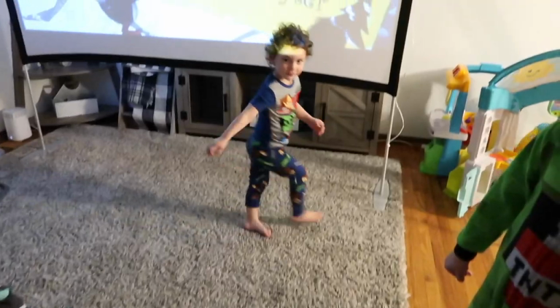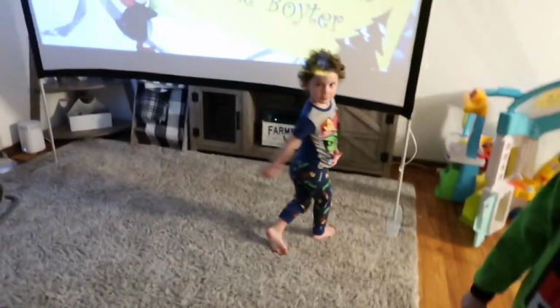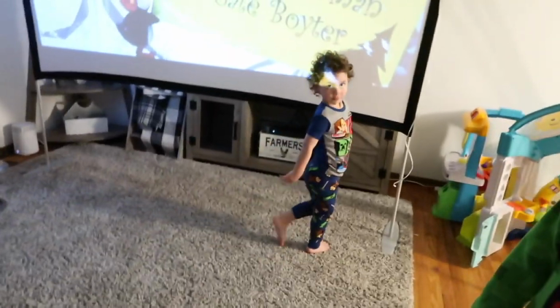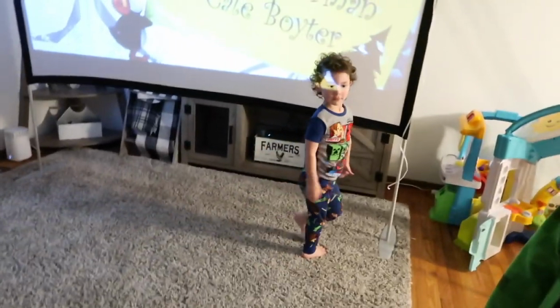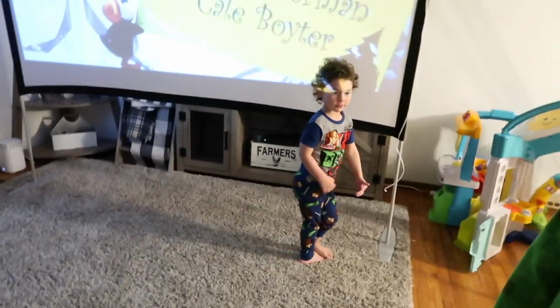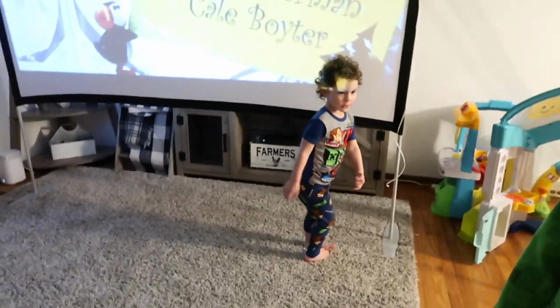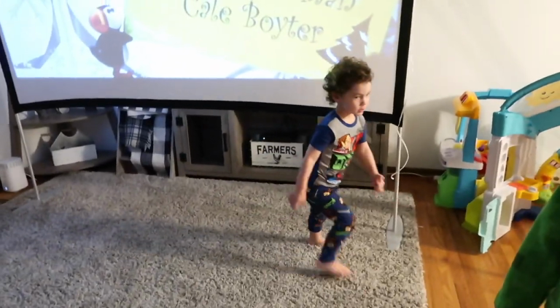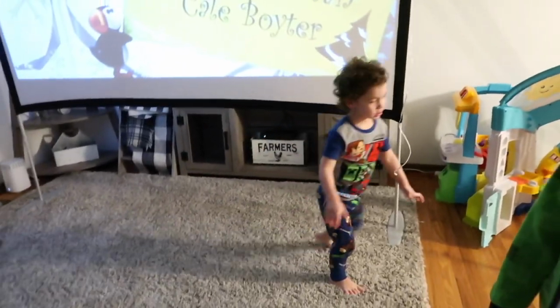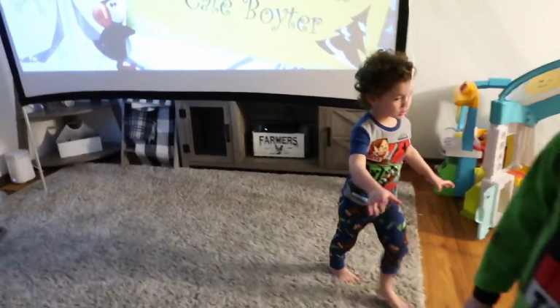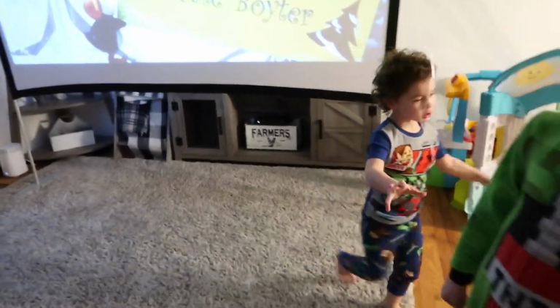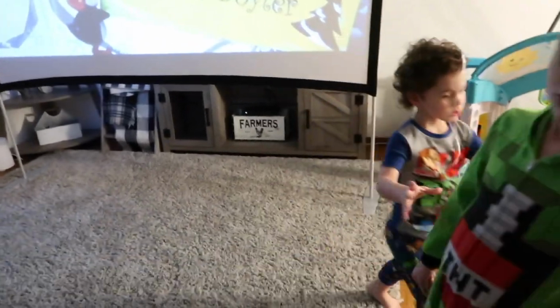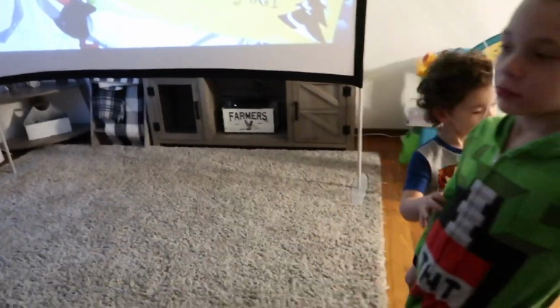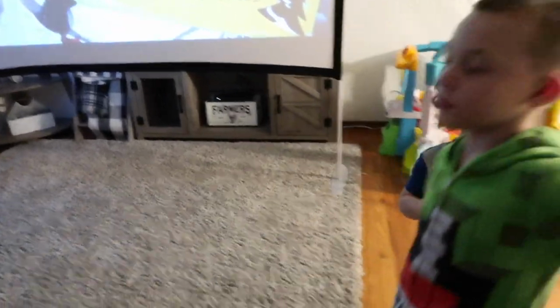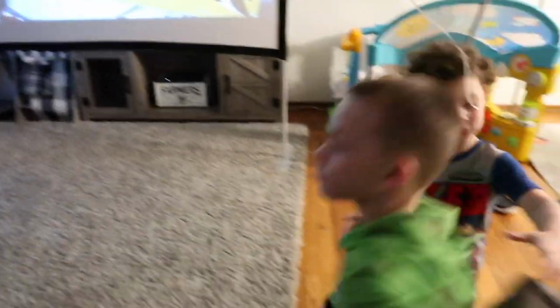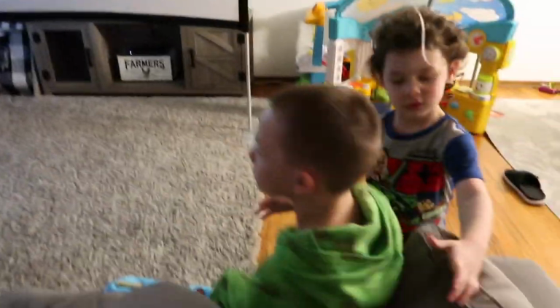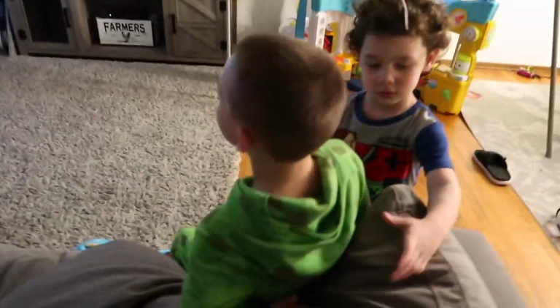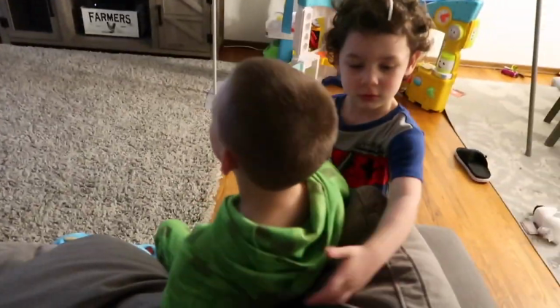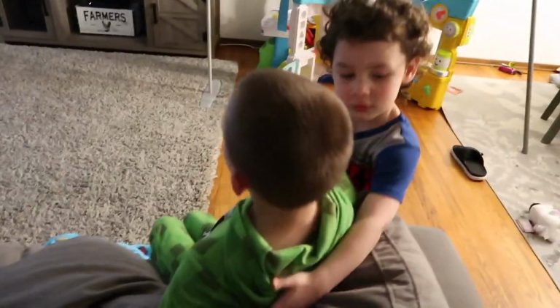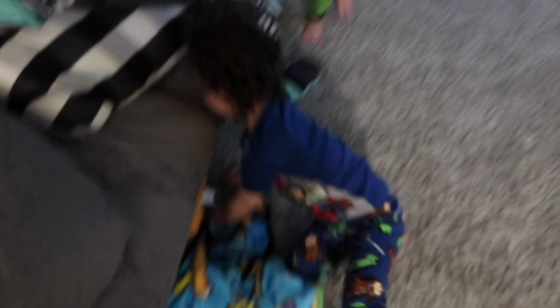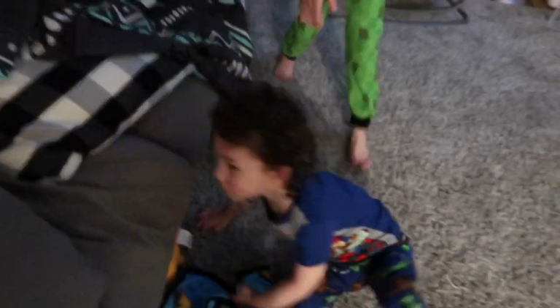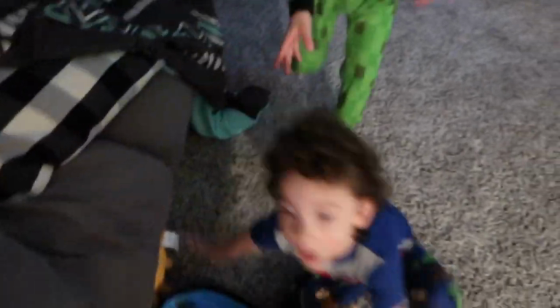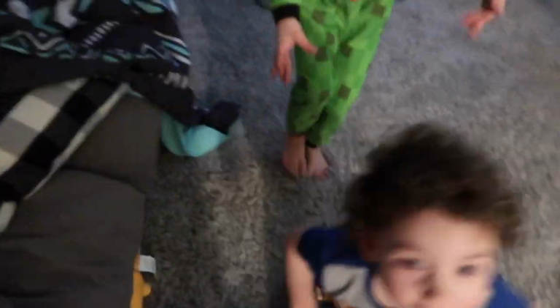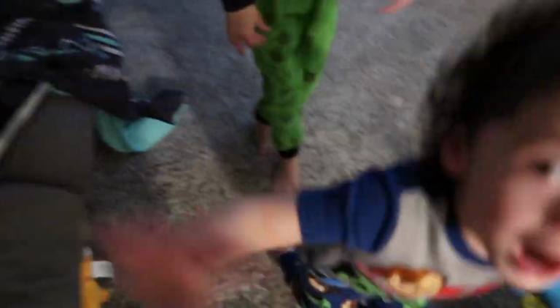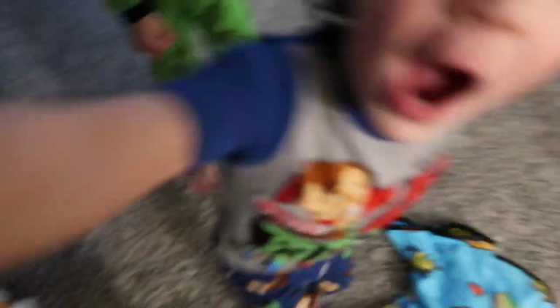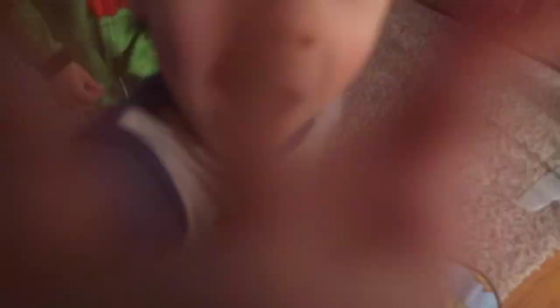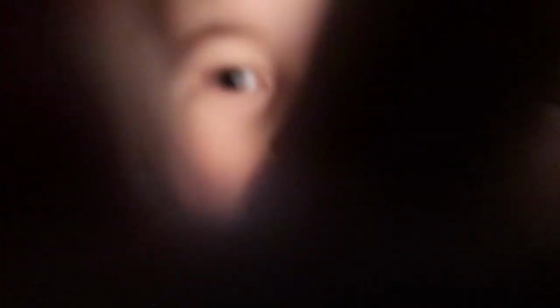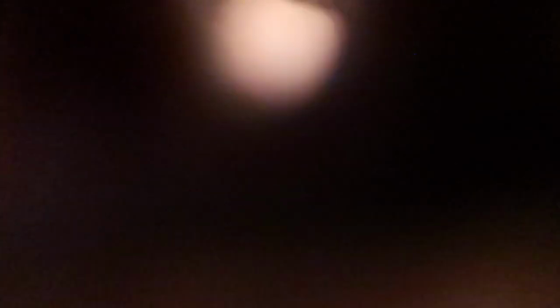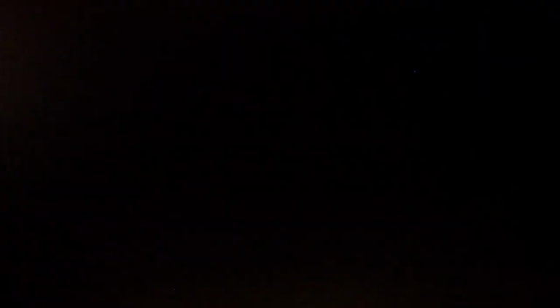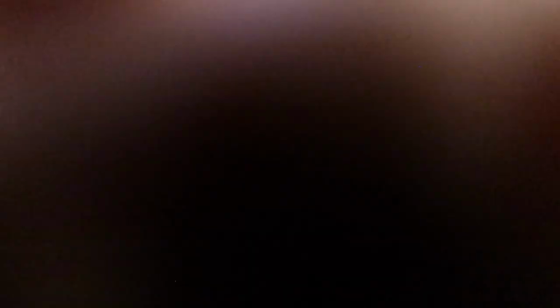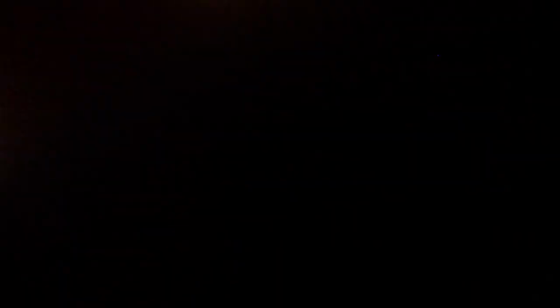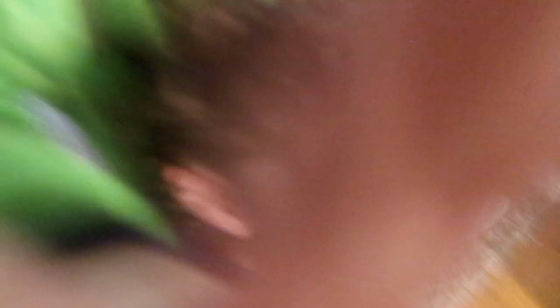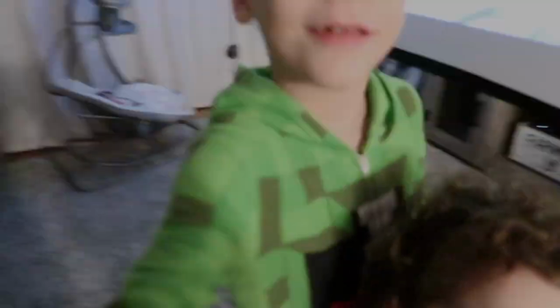Everyone wish Isaiah a happy third birthday in the comments. Bye, bye, bye, see you then.